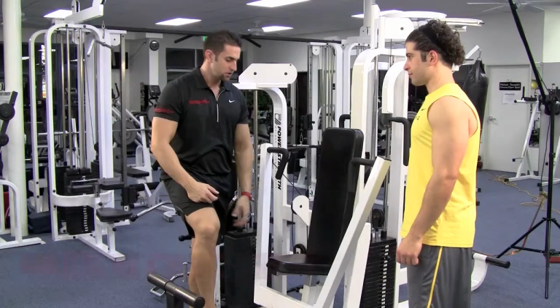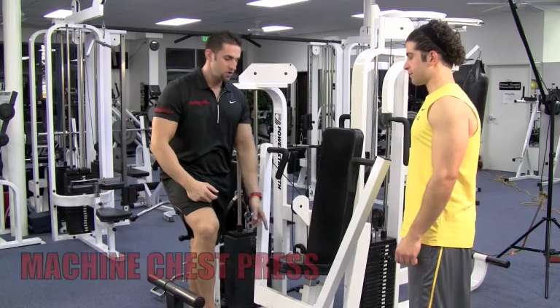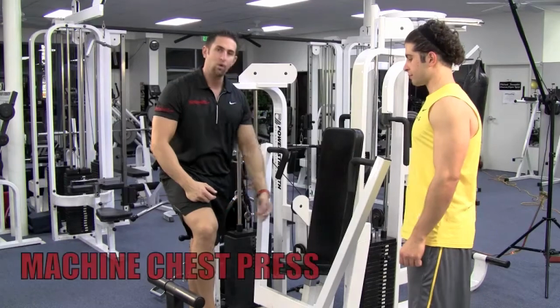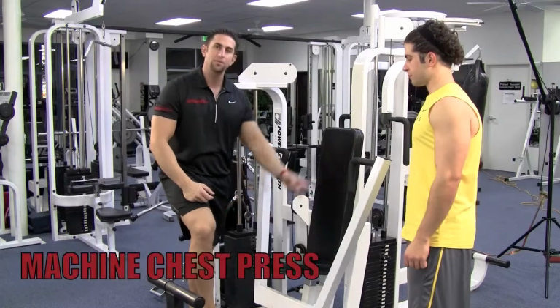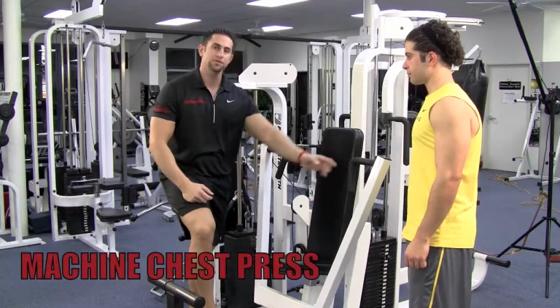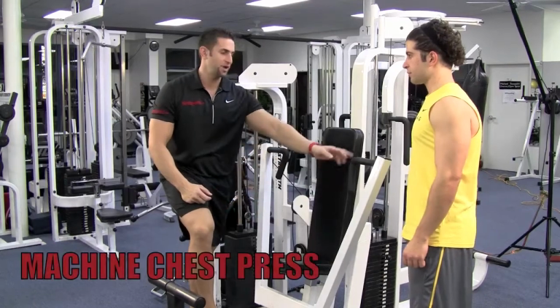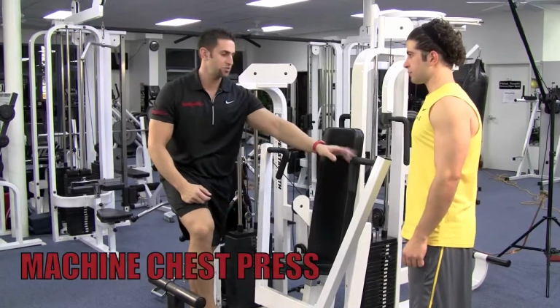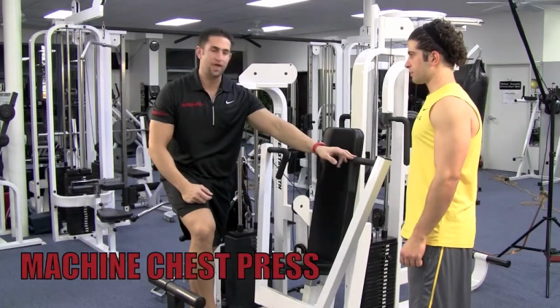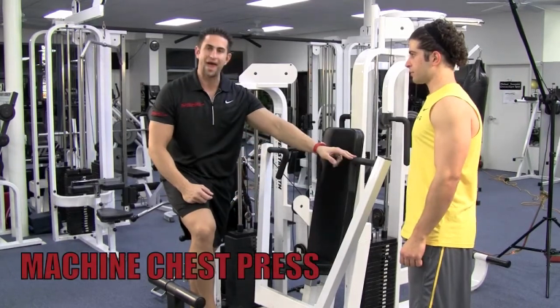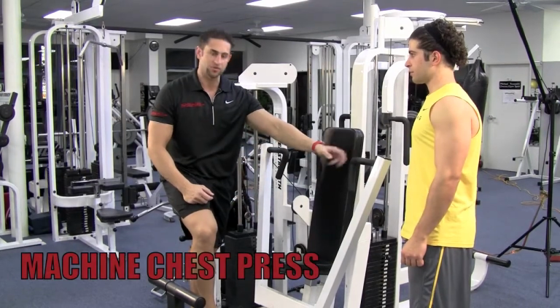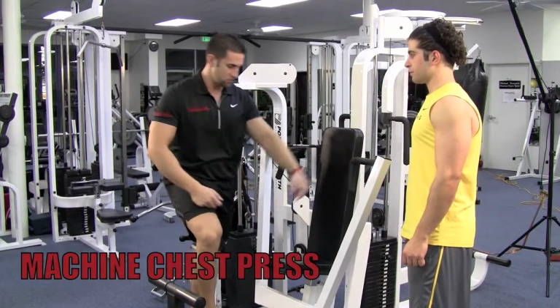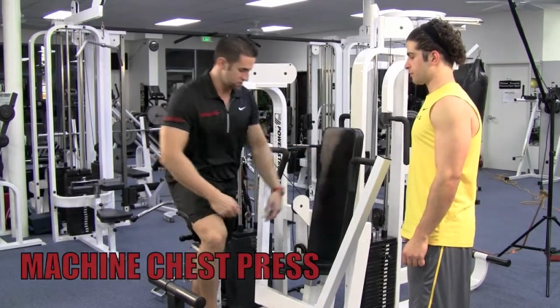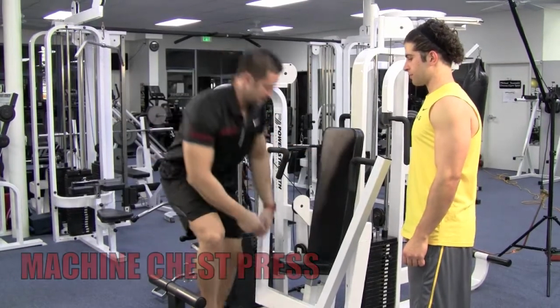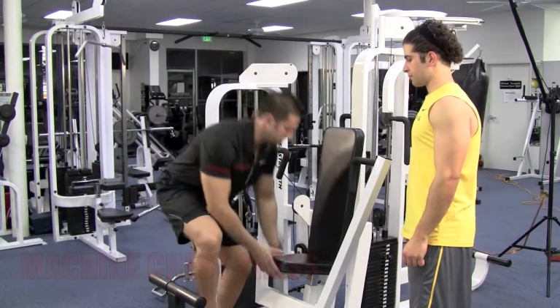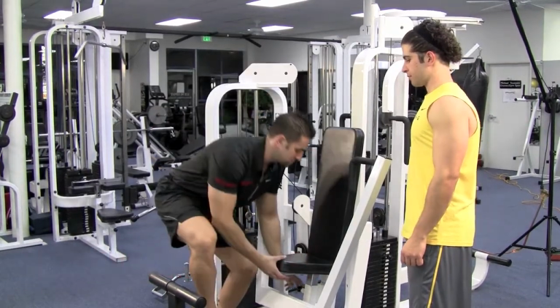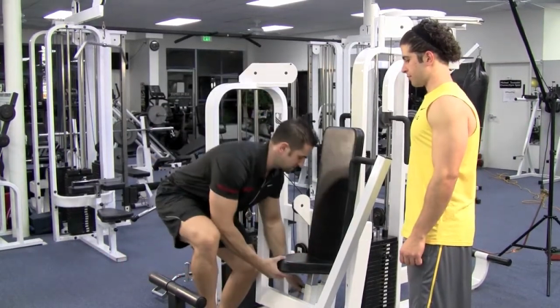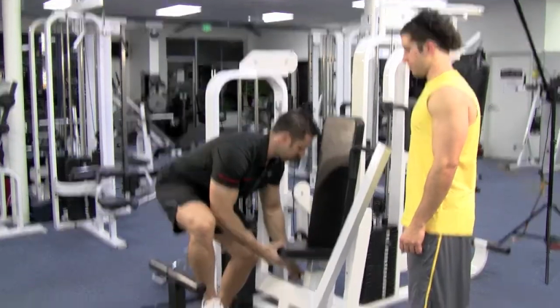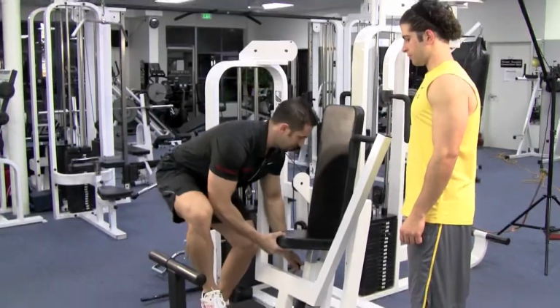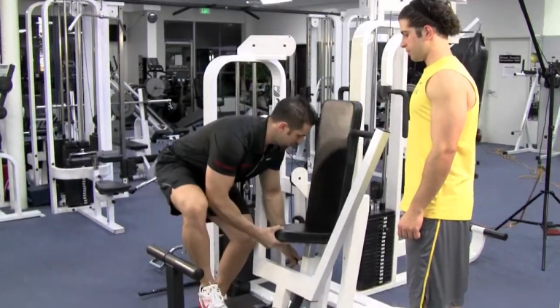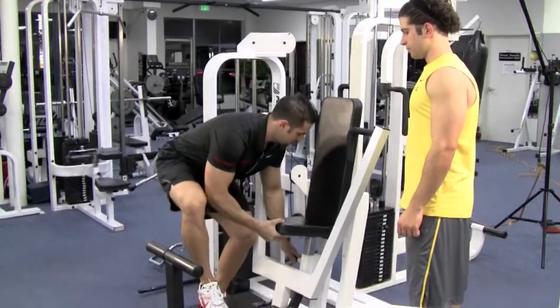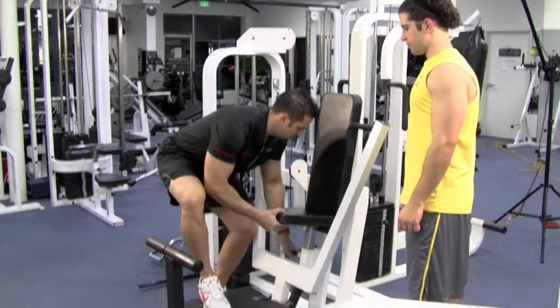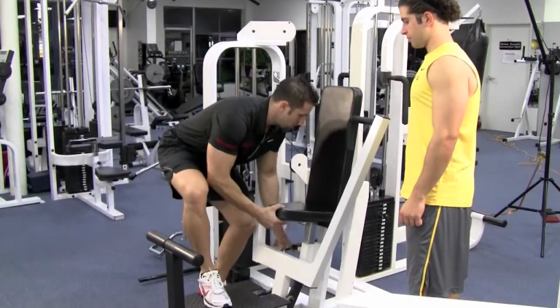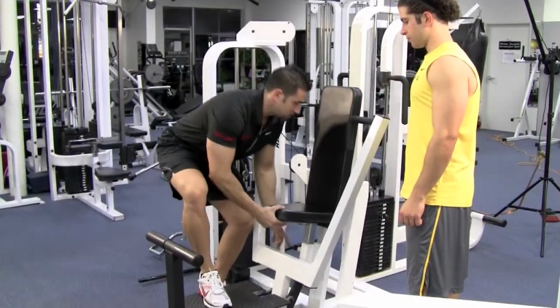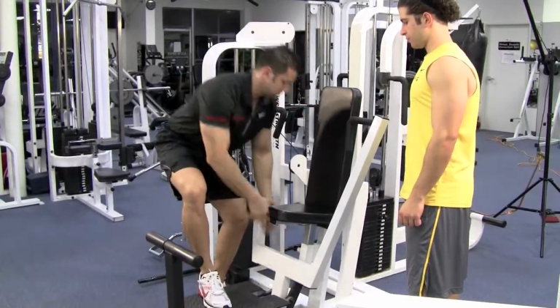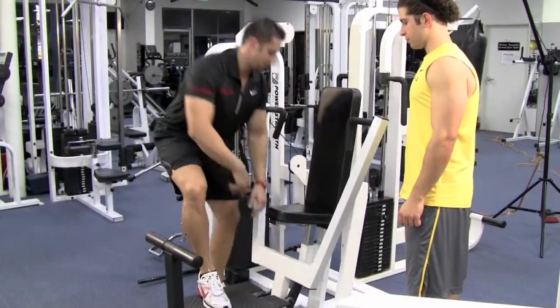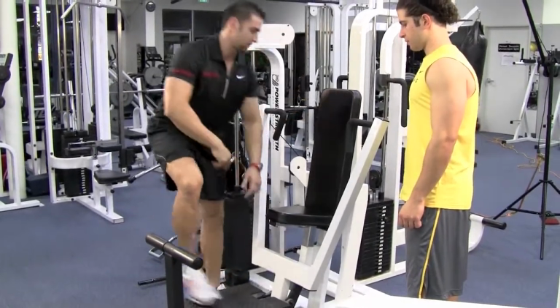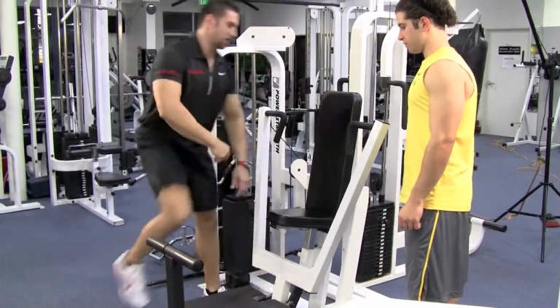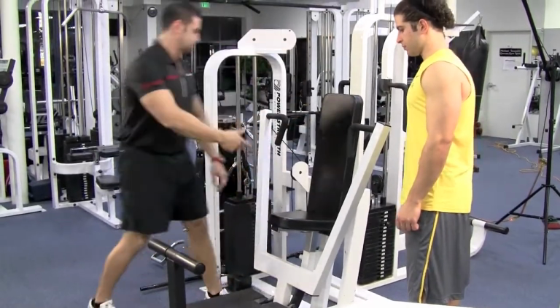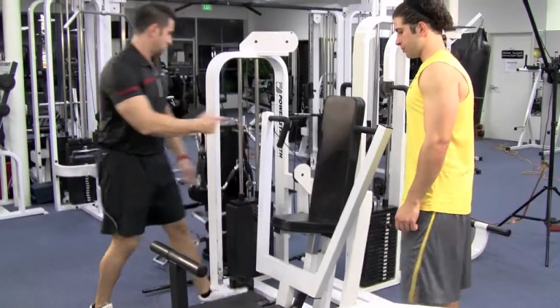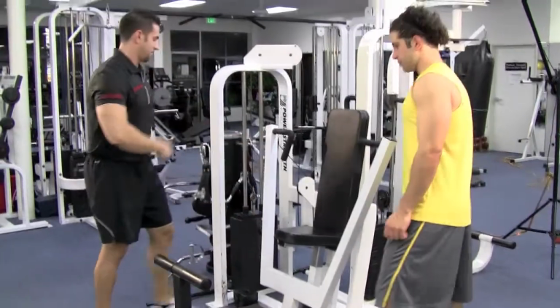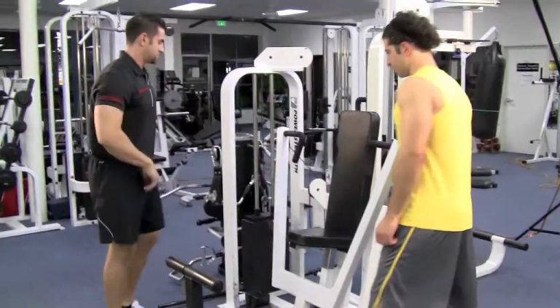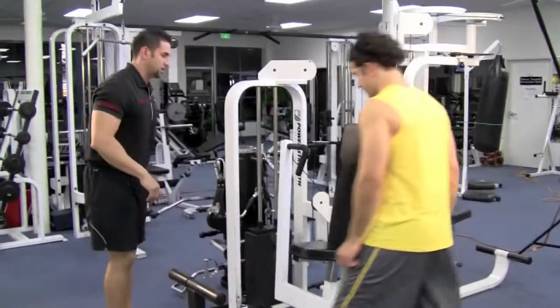You want to put this bench where the handles go to the center of your chest. For him, I believe, it's right about there. So go ahead and have a seat.